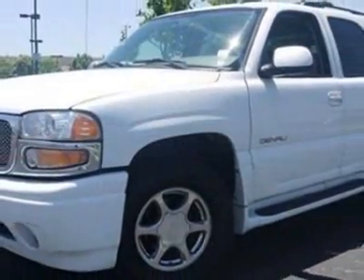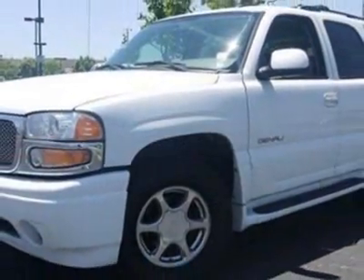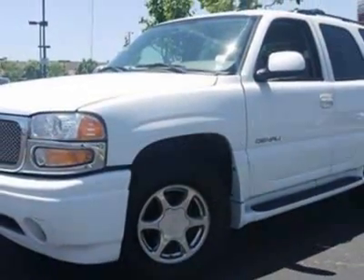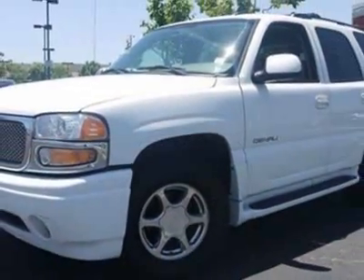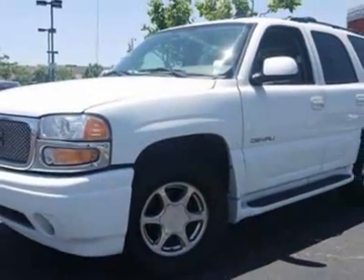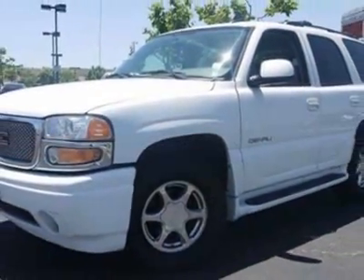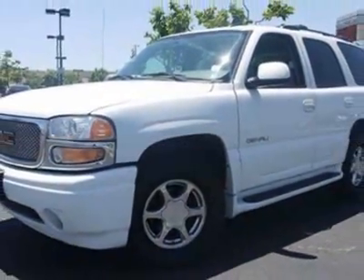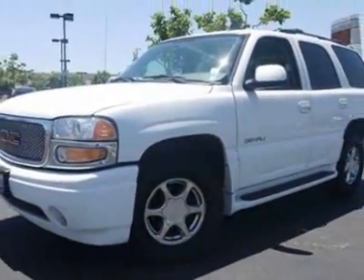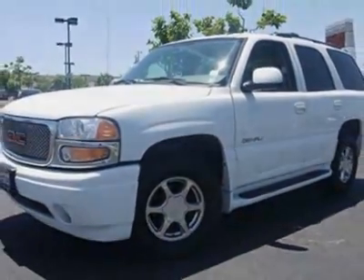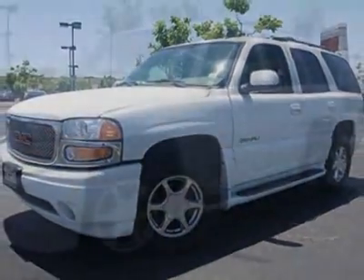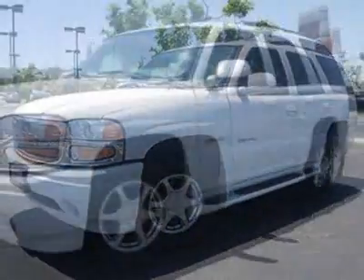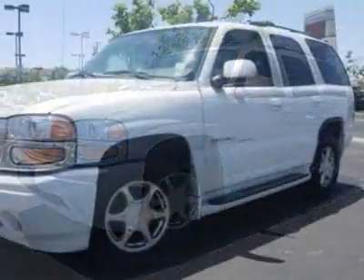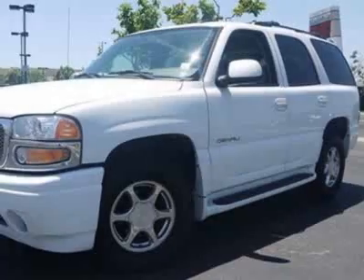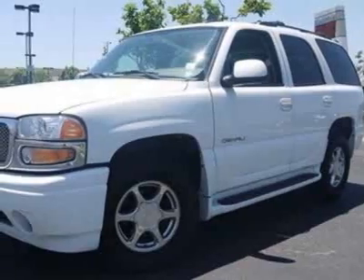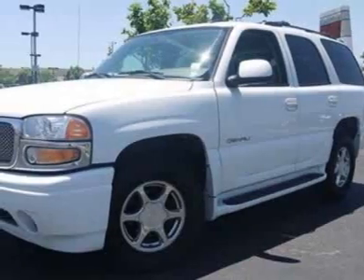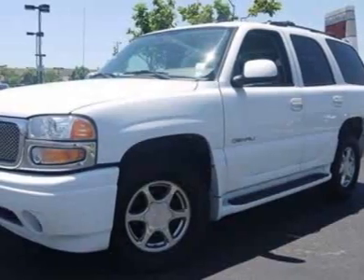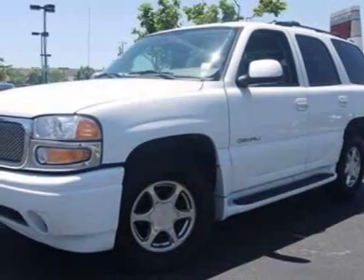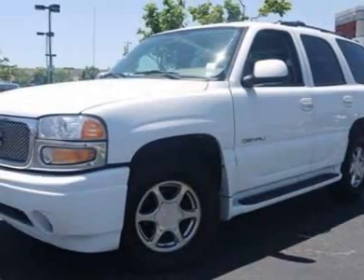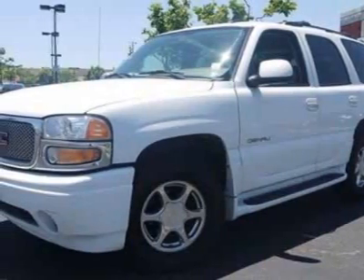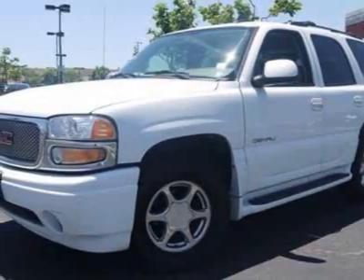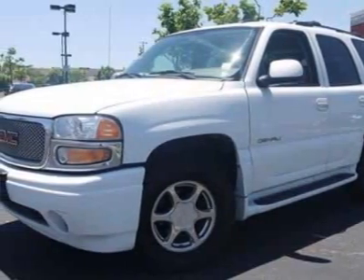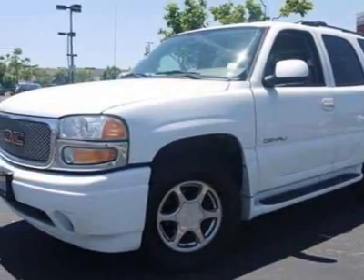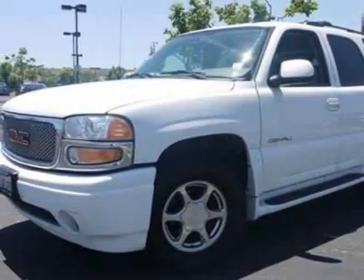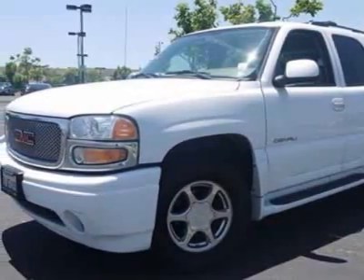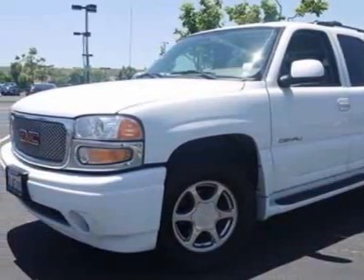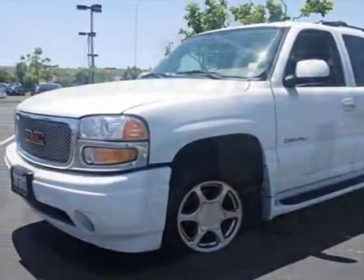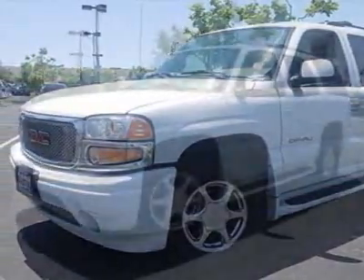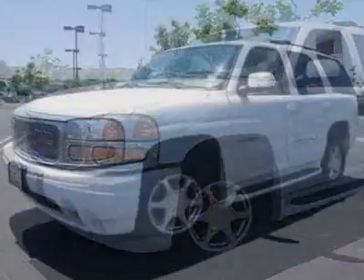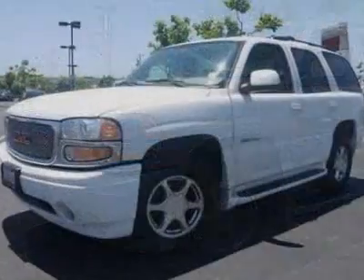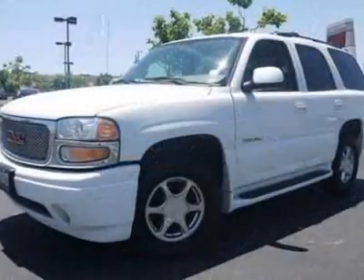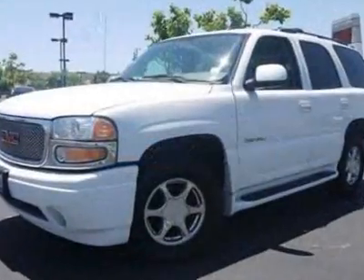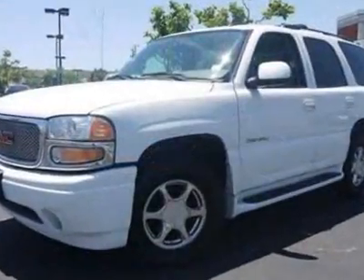Call 909-203-5700 or email our friendly sales staff today to schedule a test drive.